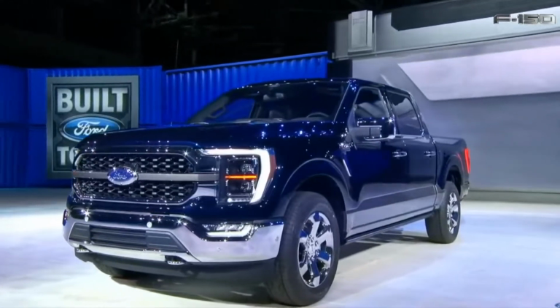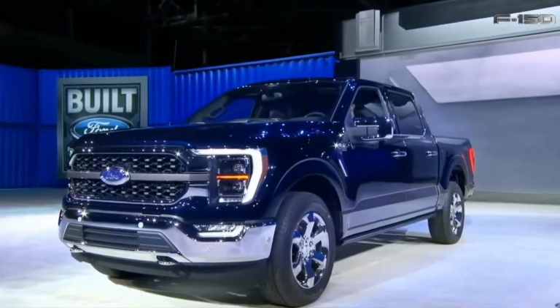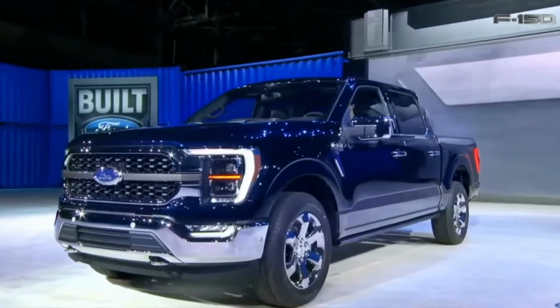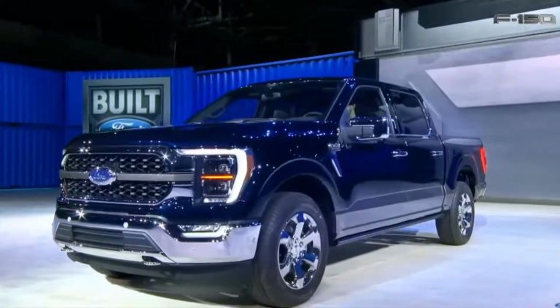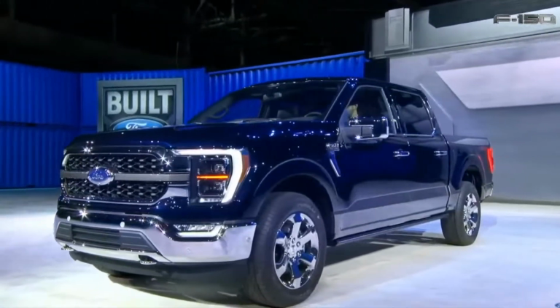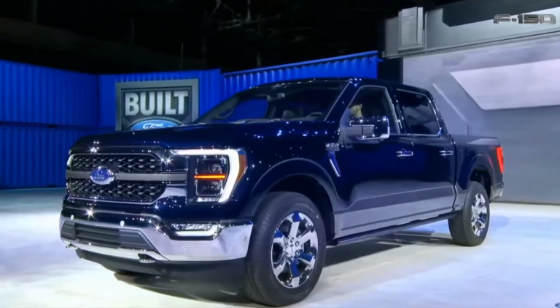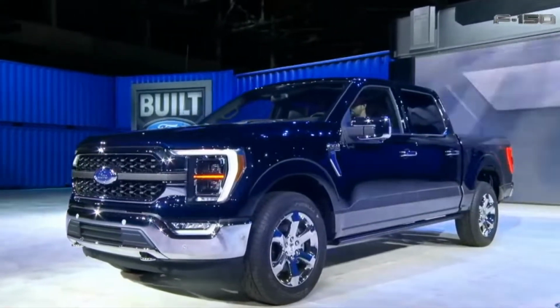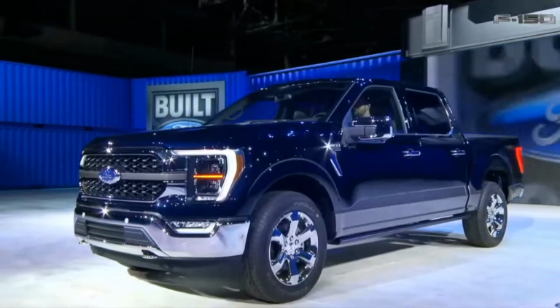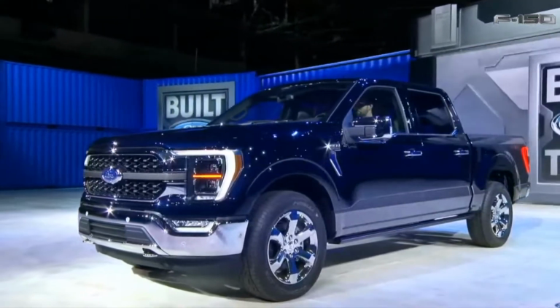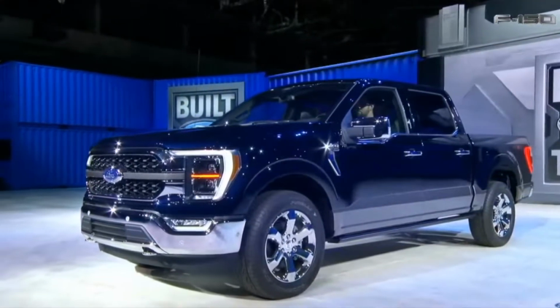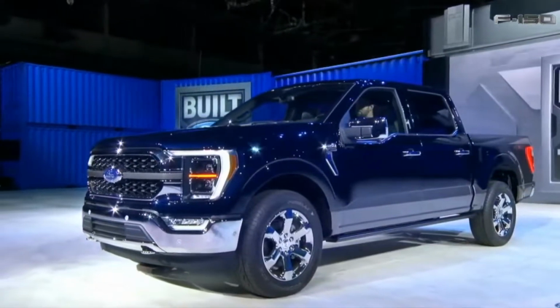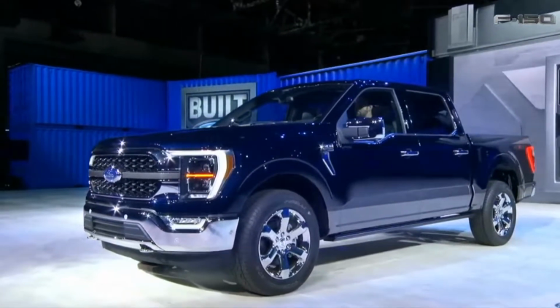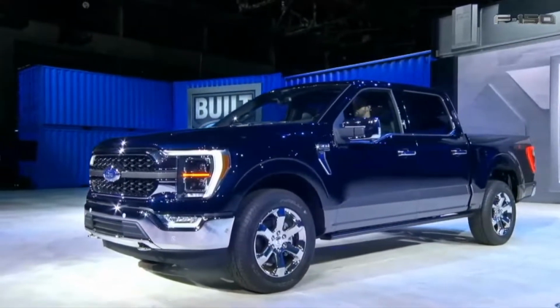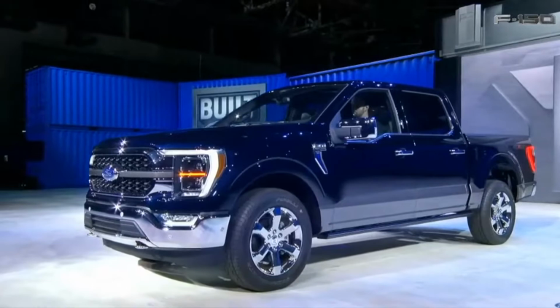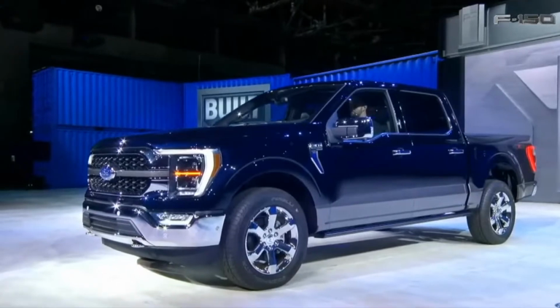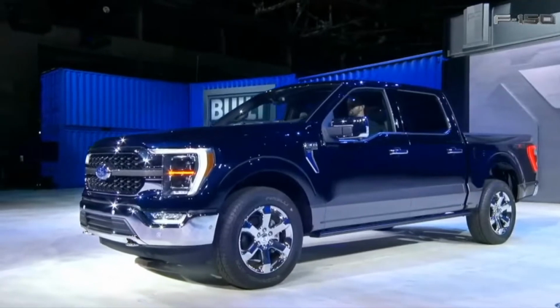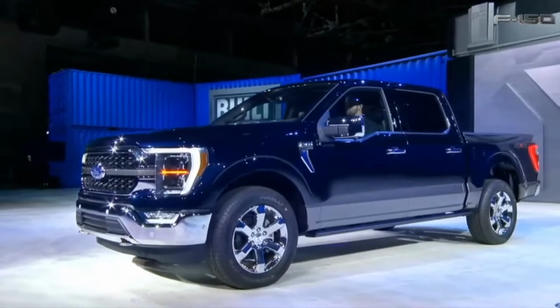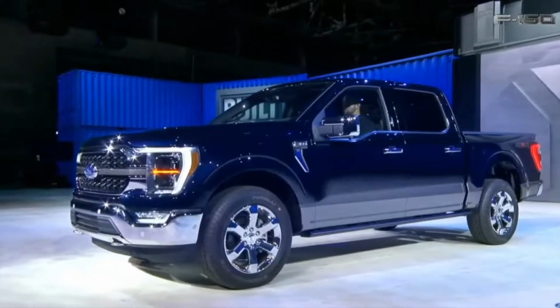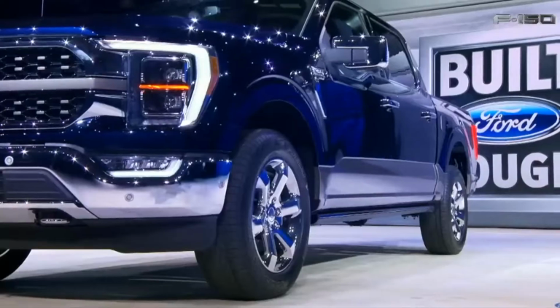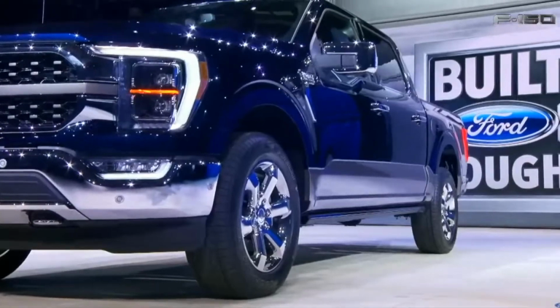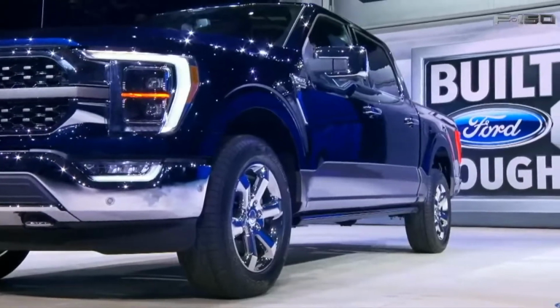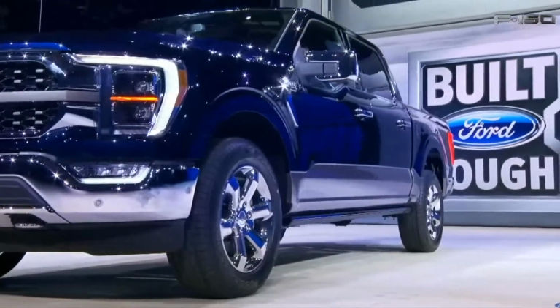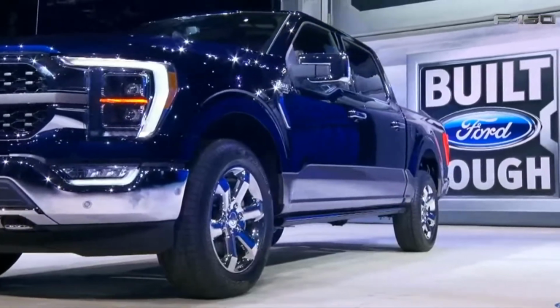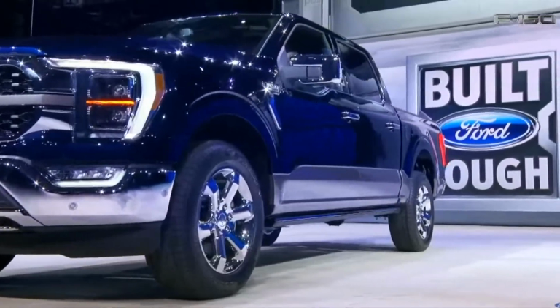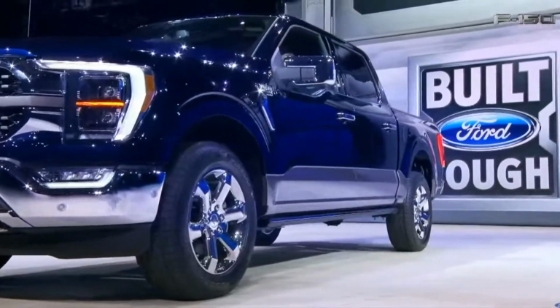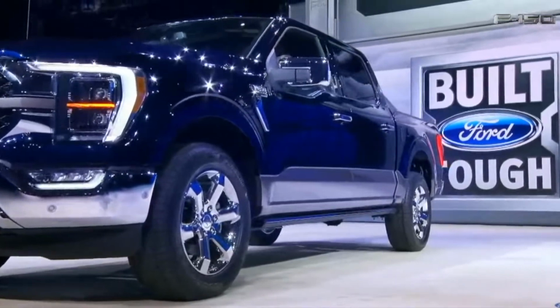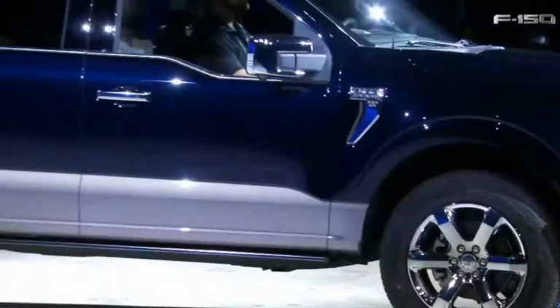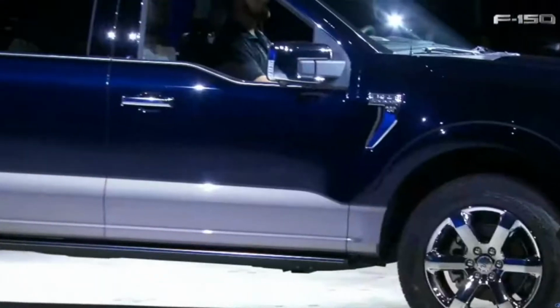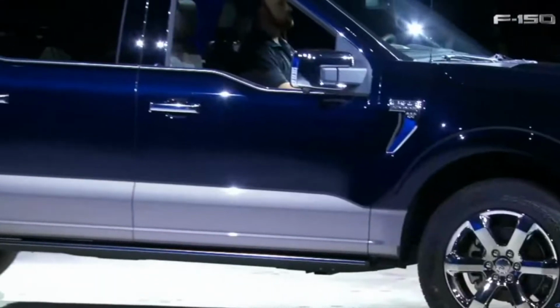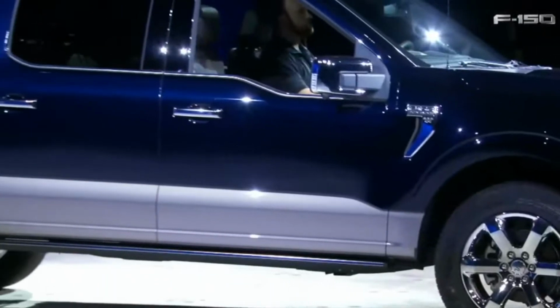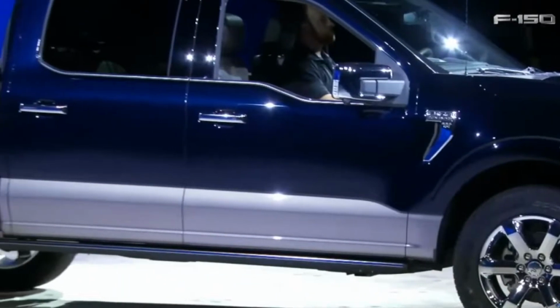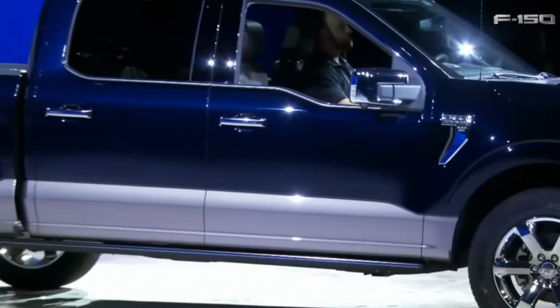Ford being Ford, these trucks are highly configurable. A lot of options, a lot of choices to pick from when building your truck.